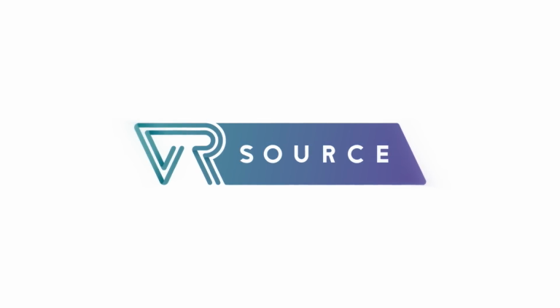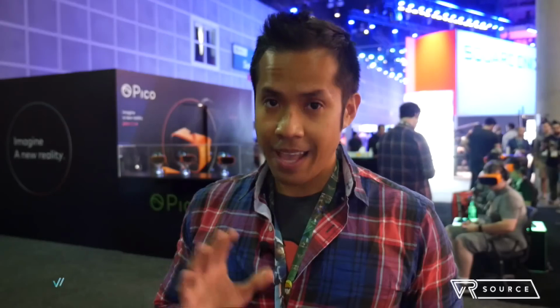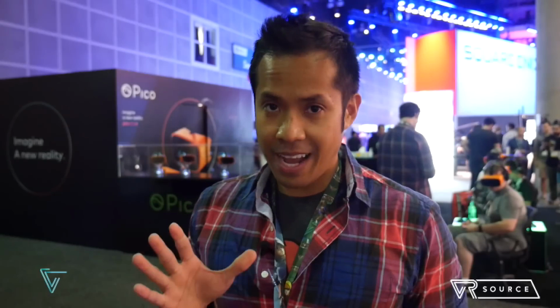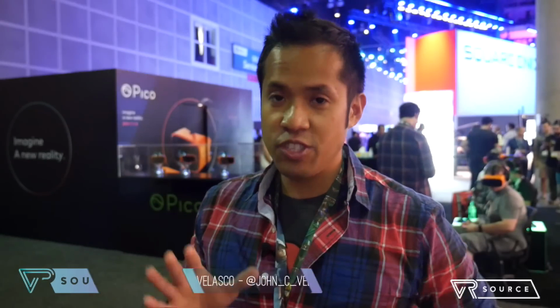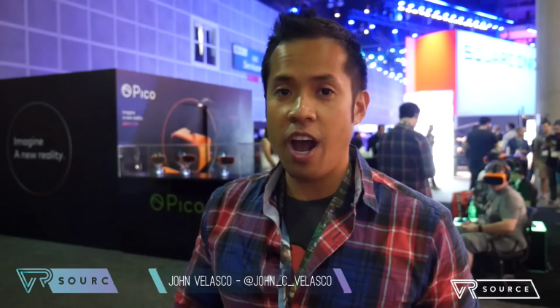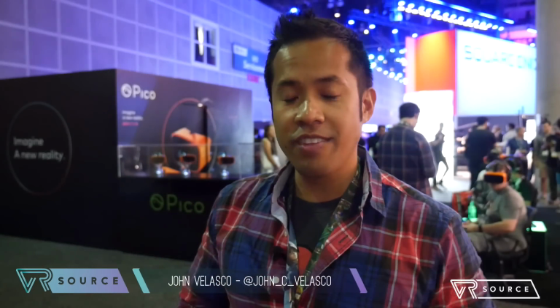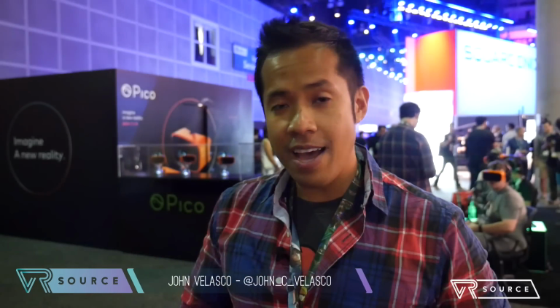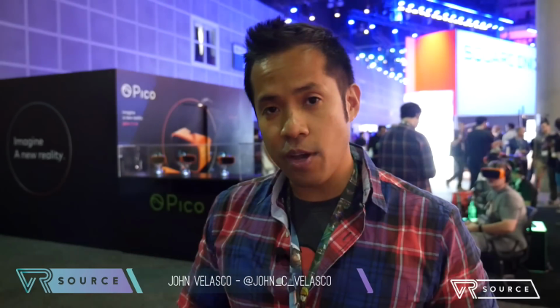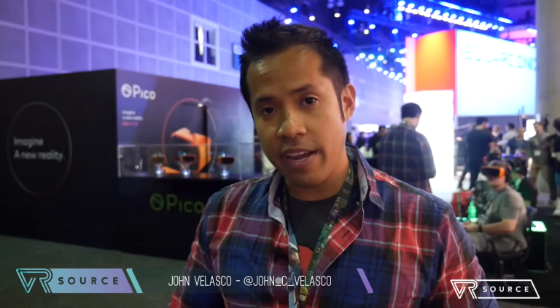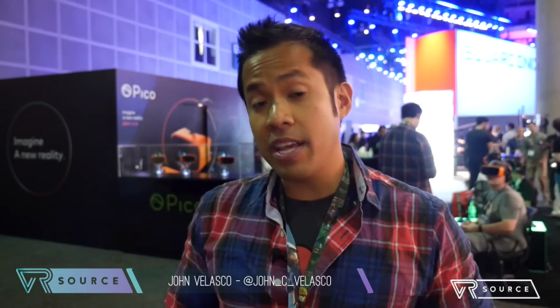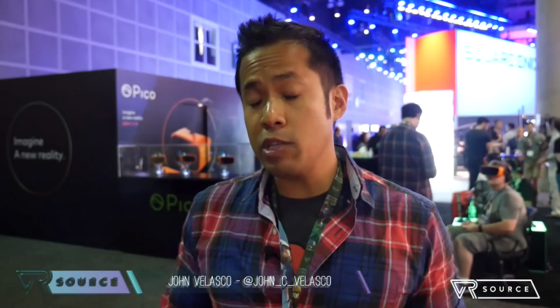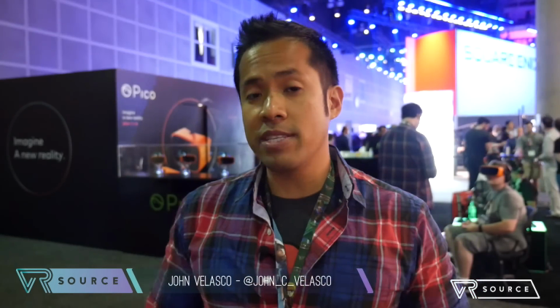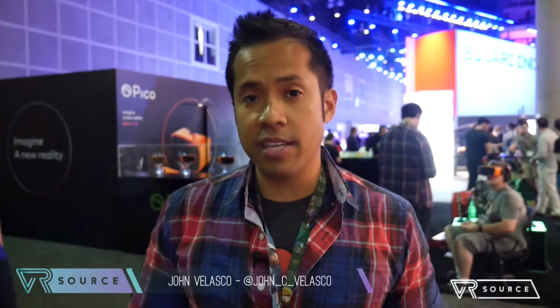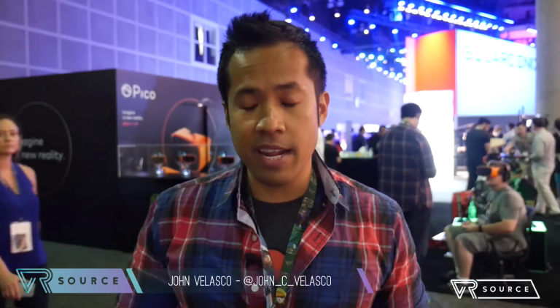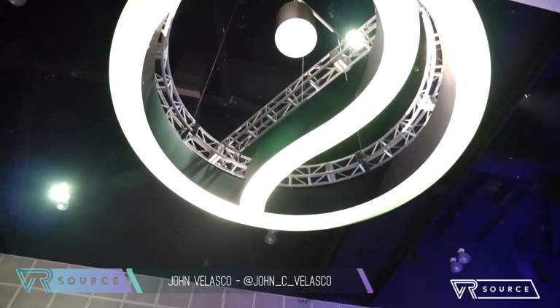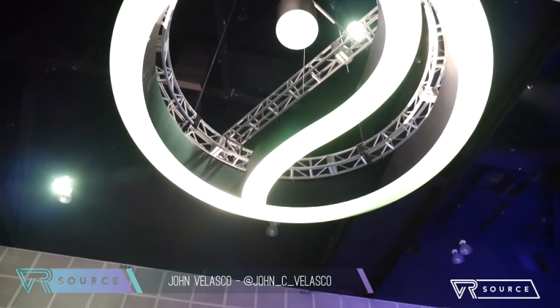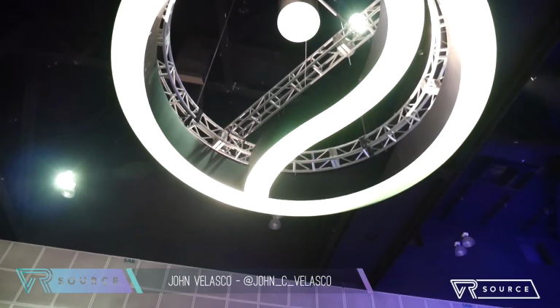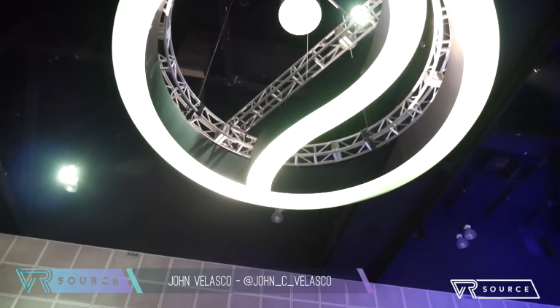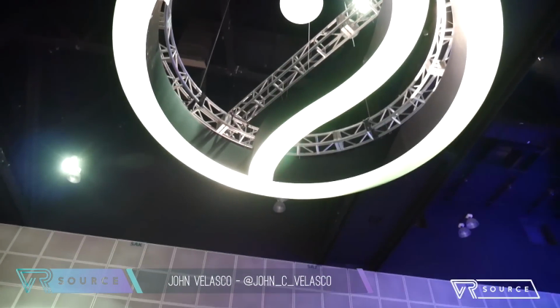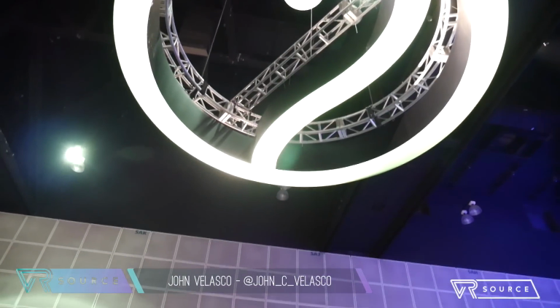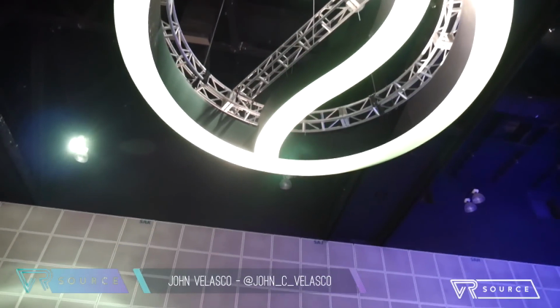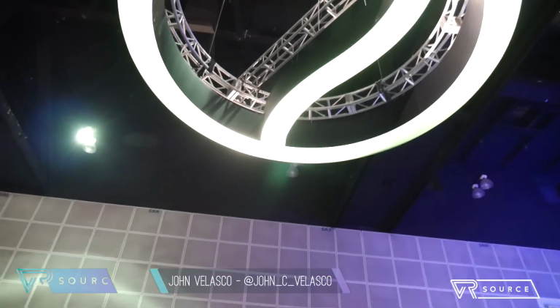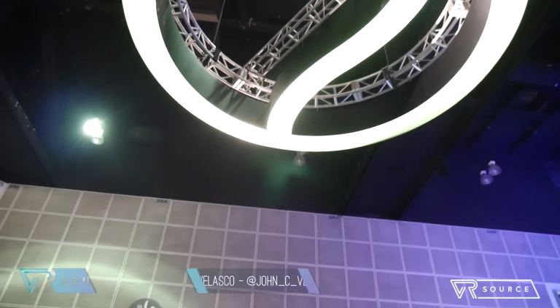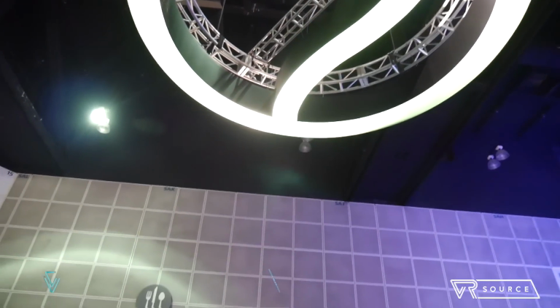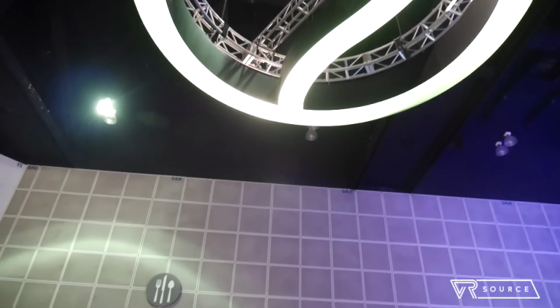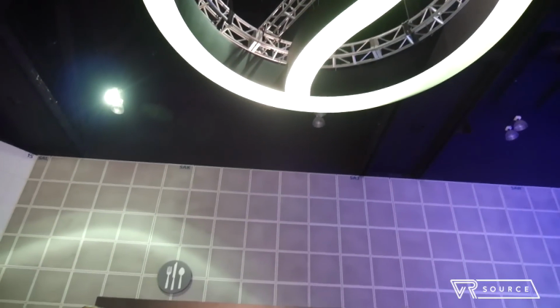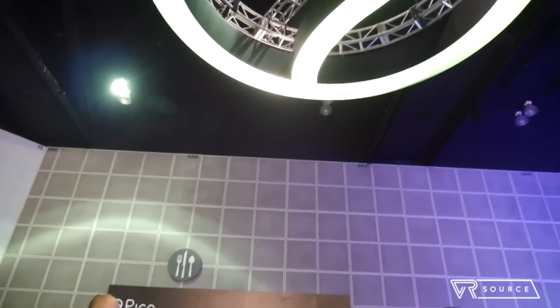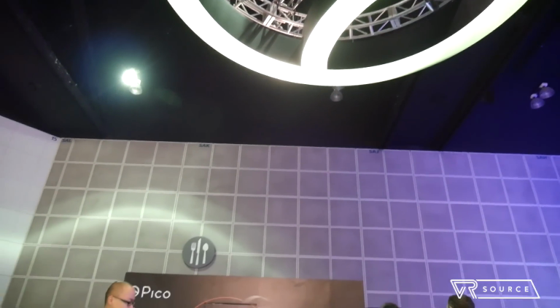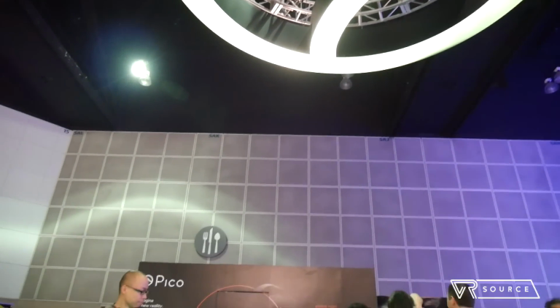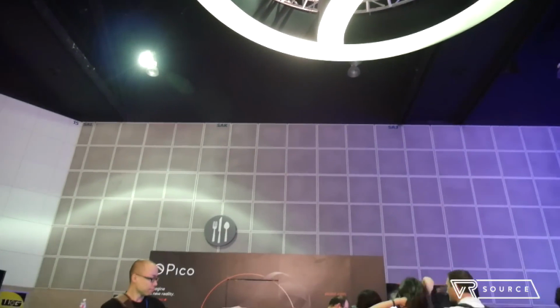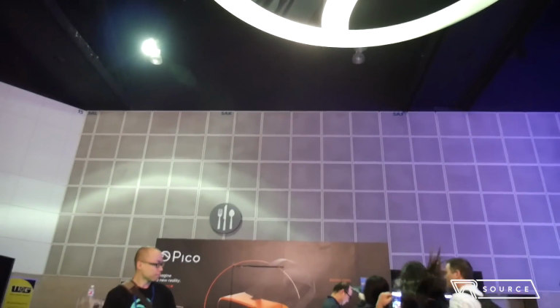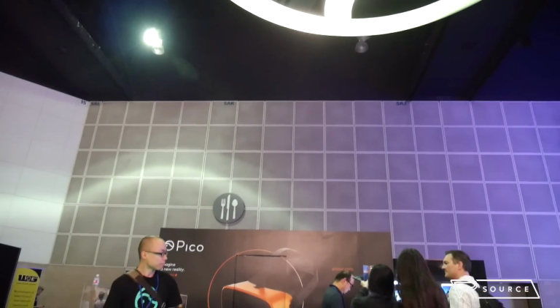Hey guys, John Velasco here at E3 2016. I just checked out the Pico Neo VR headset. It's a quick hands-on look.